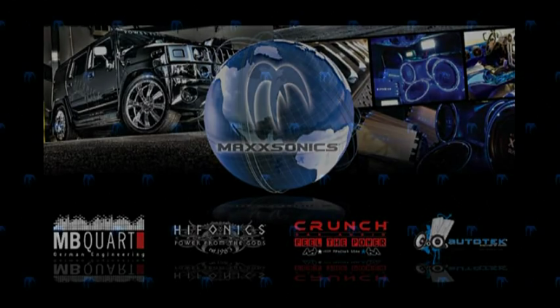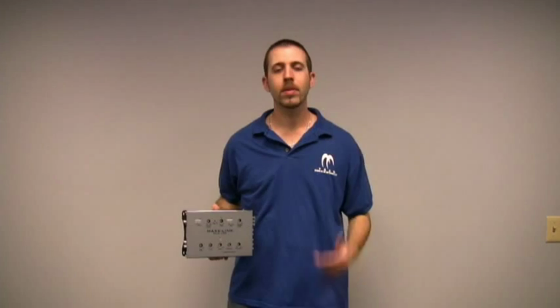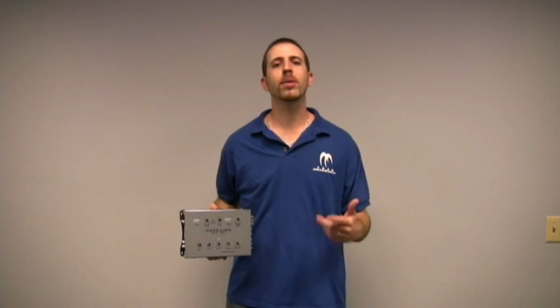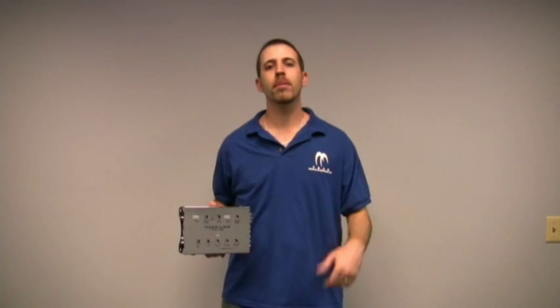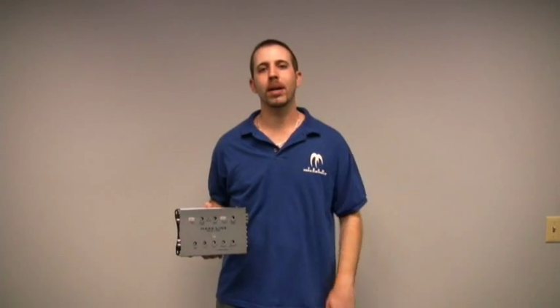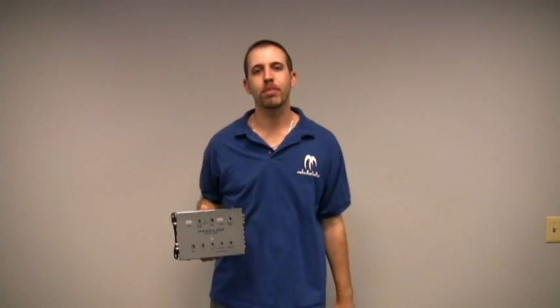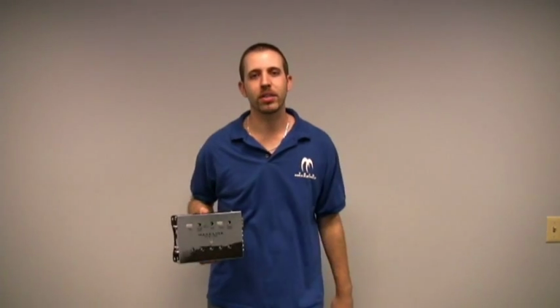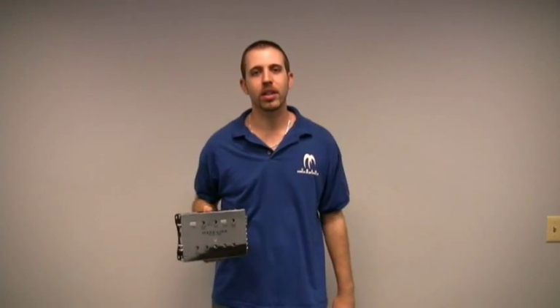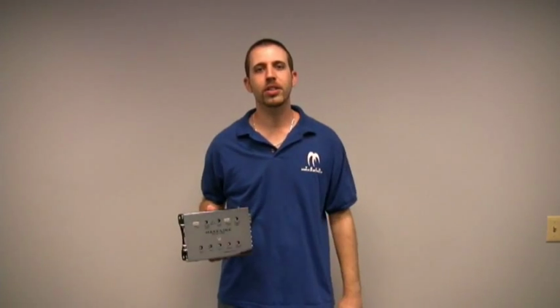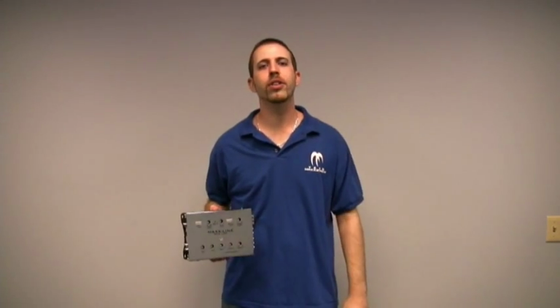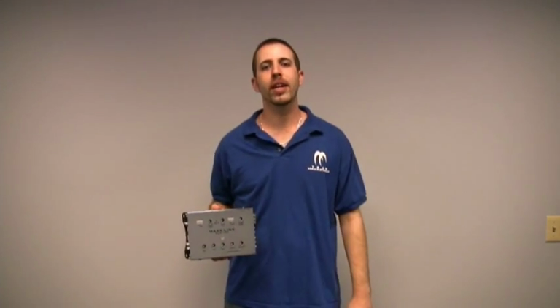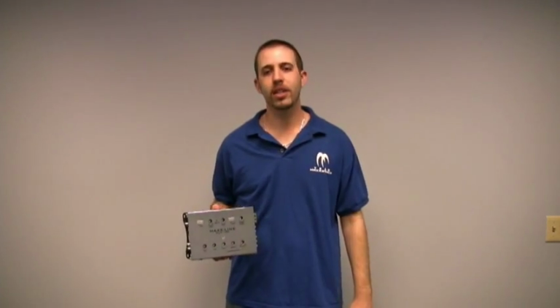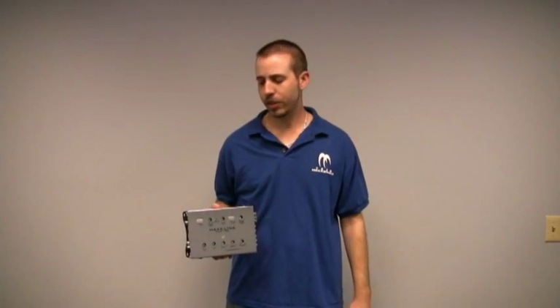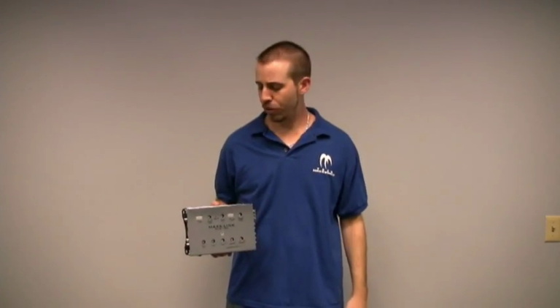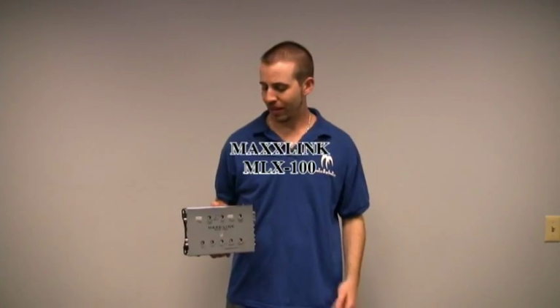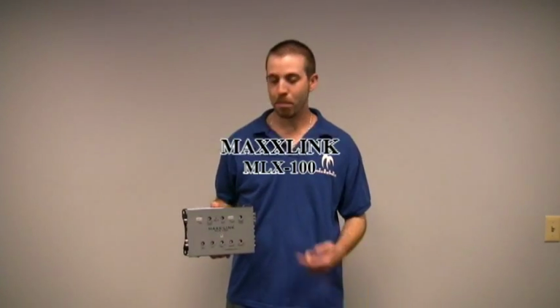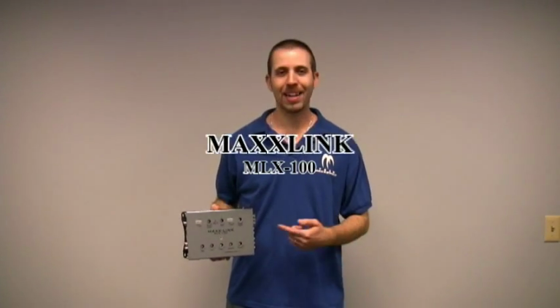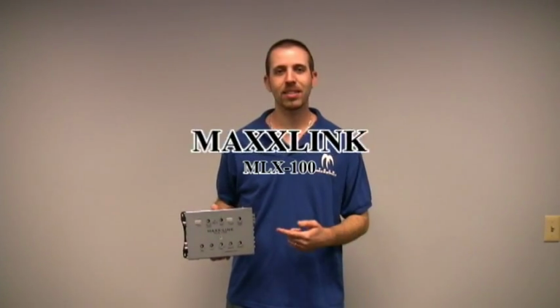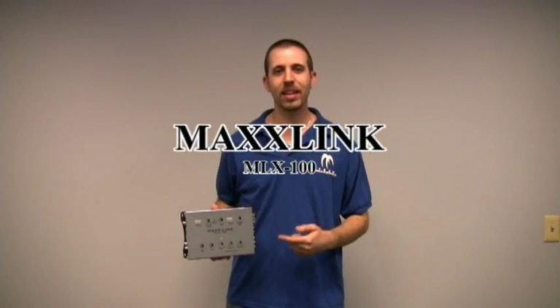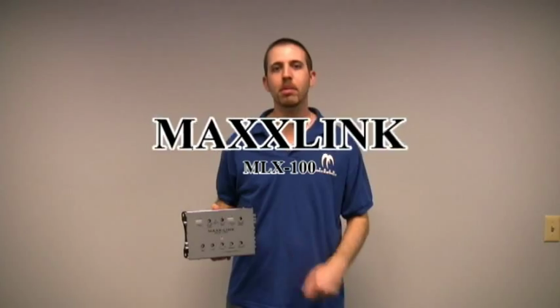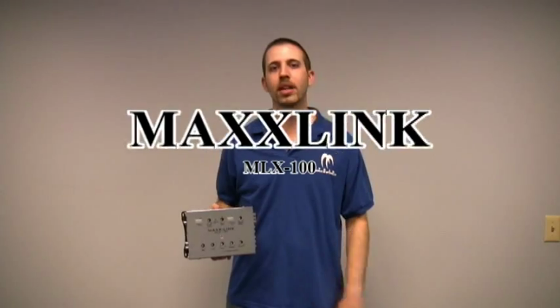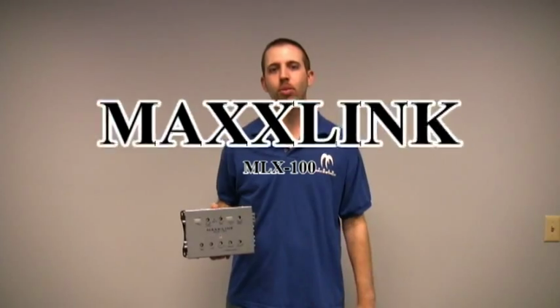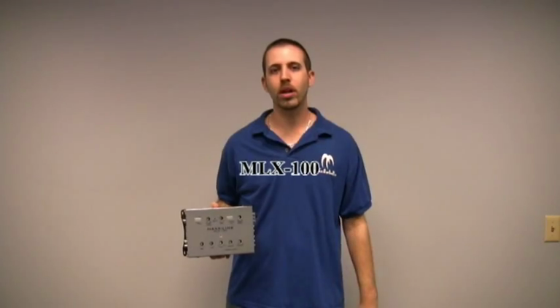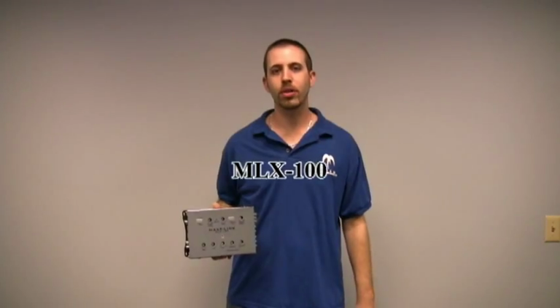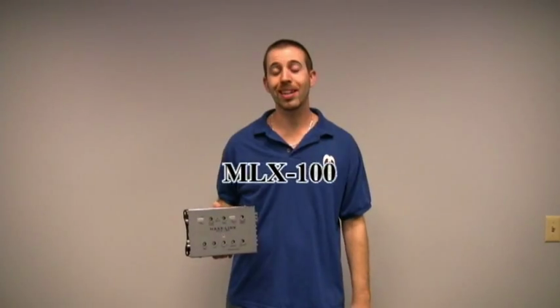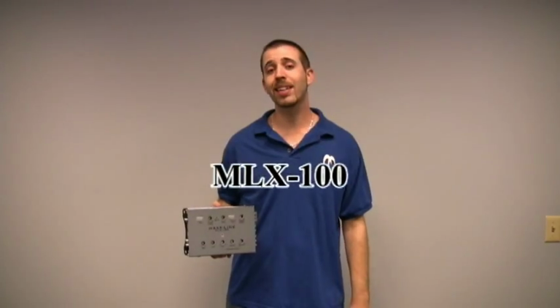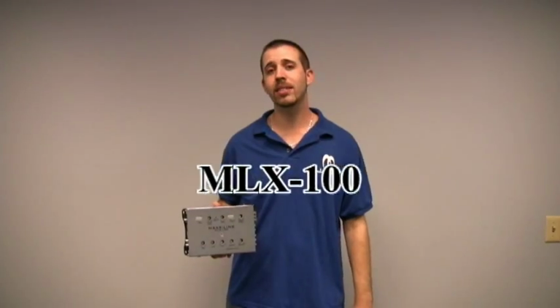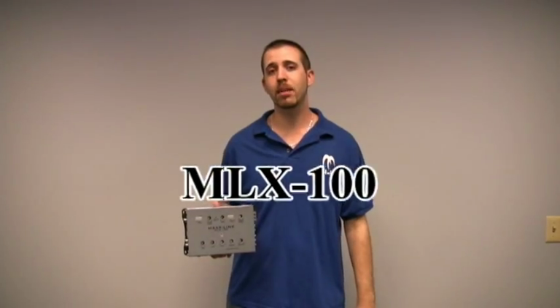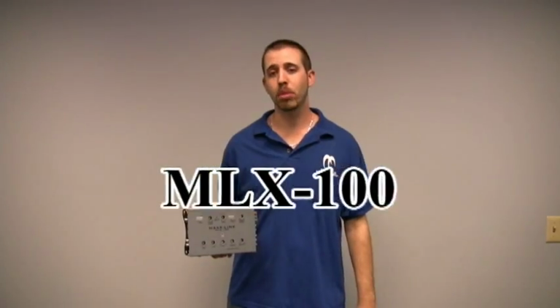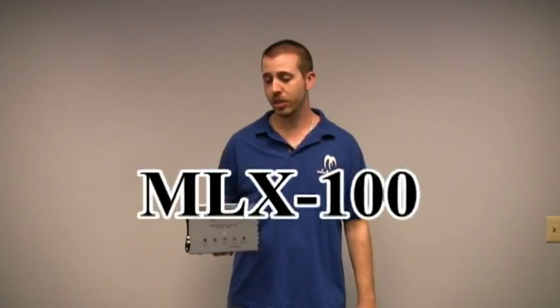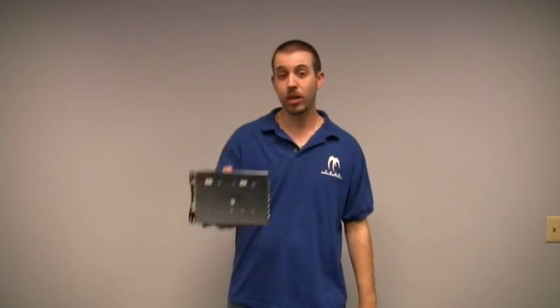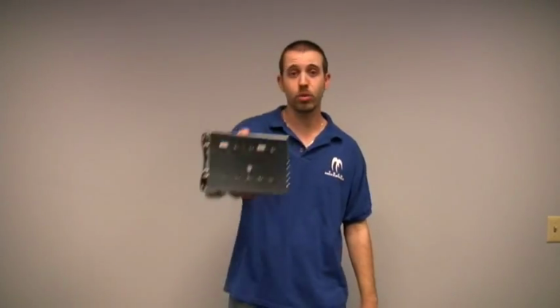Hey, what's up? Mike with Maxsonix here today to talk to you about the MaxLink MLX100 Link and Sync Bridging Module.